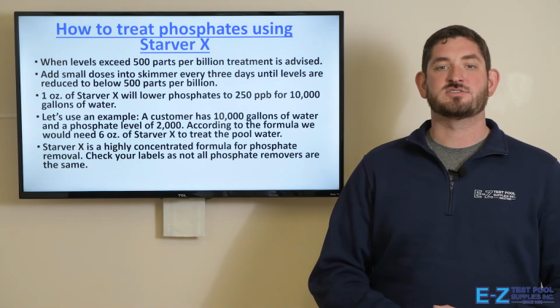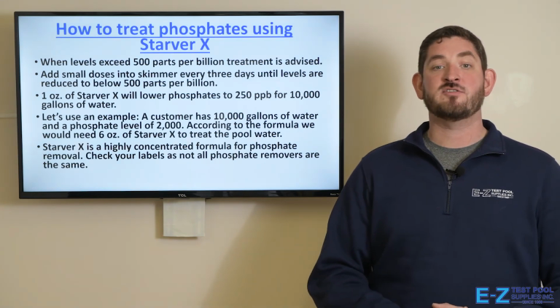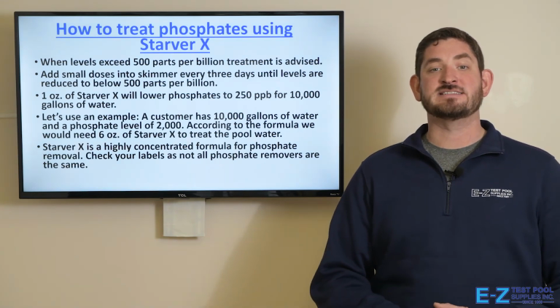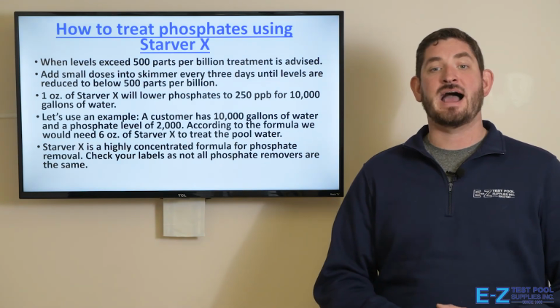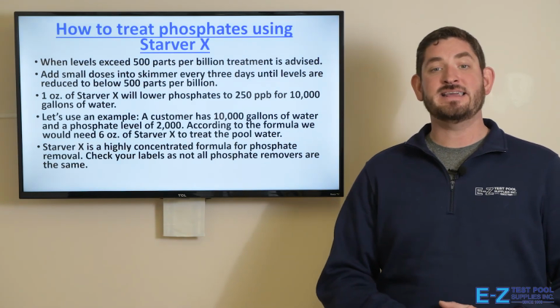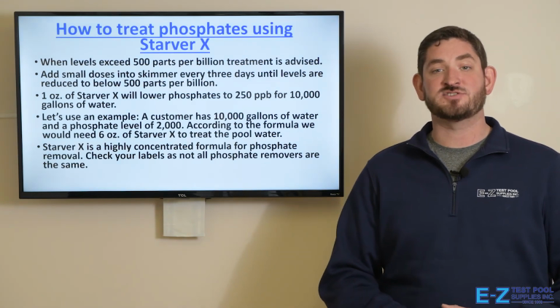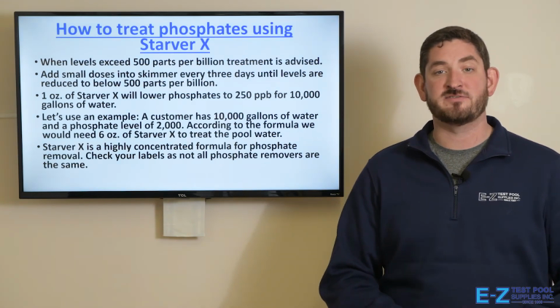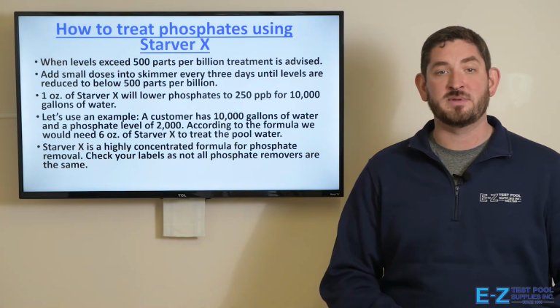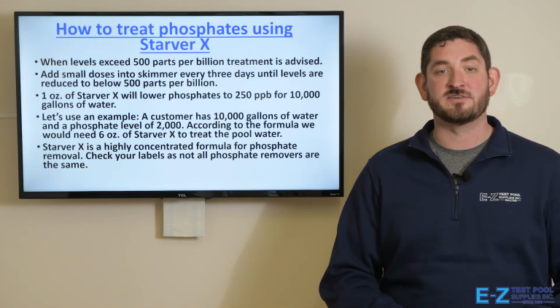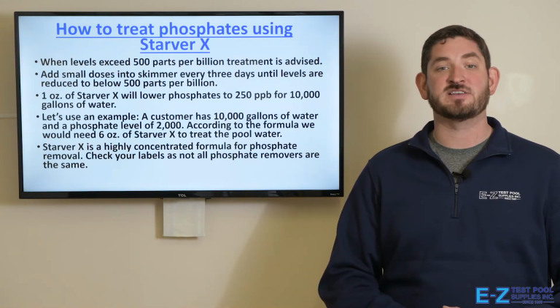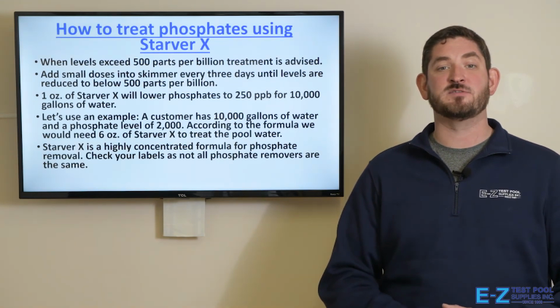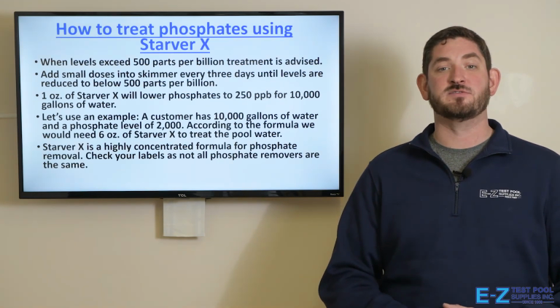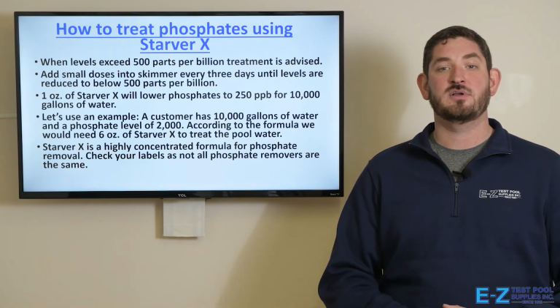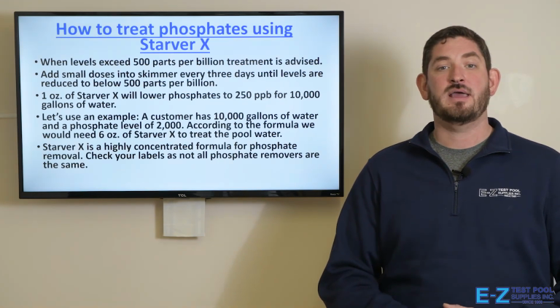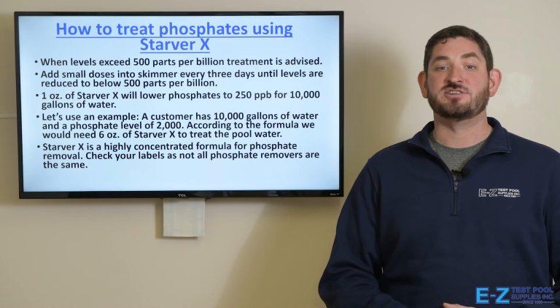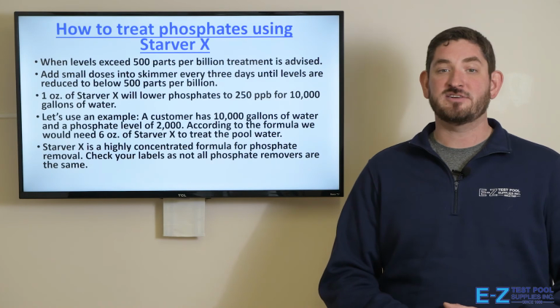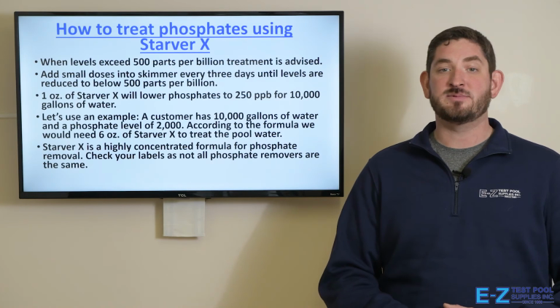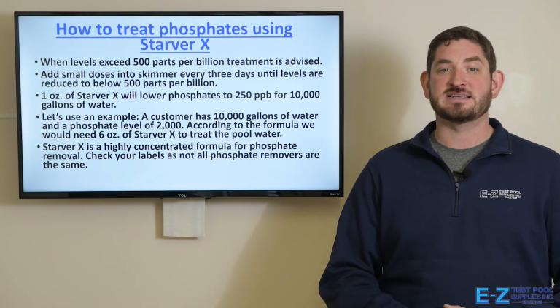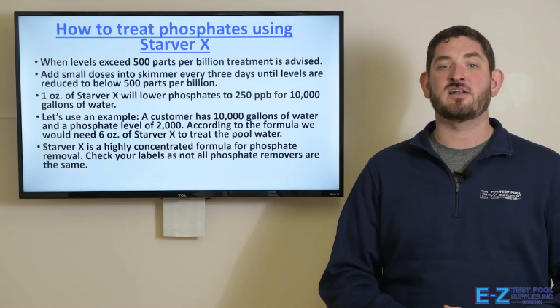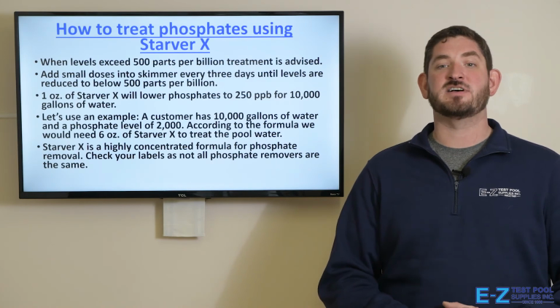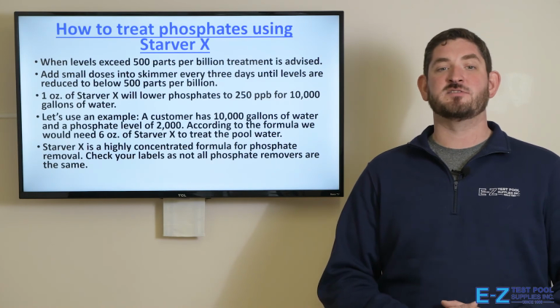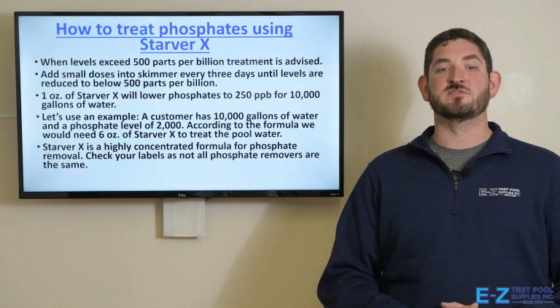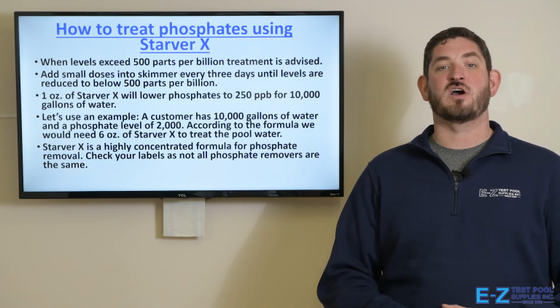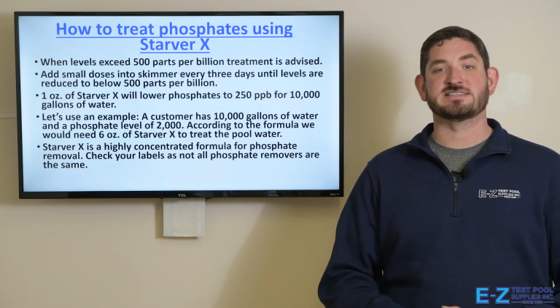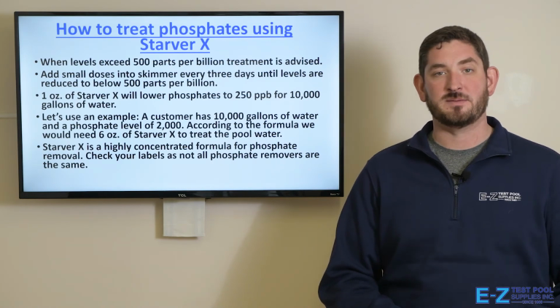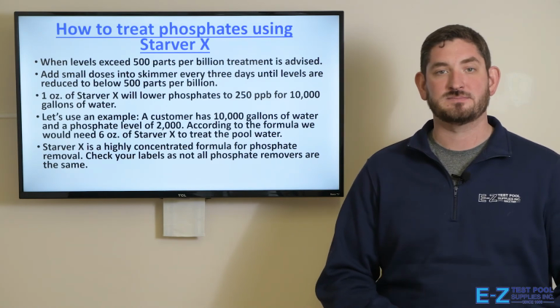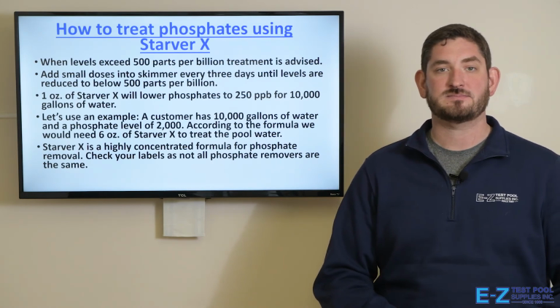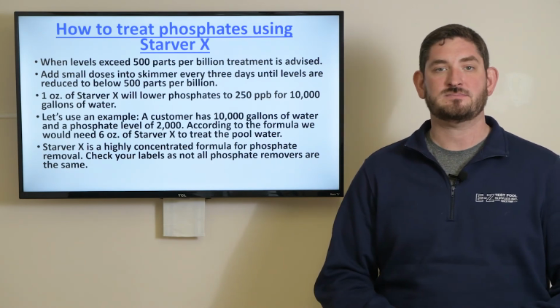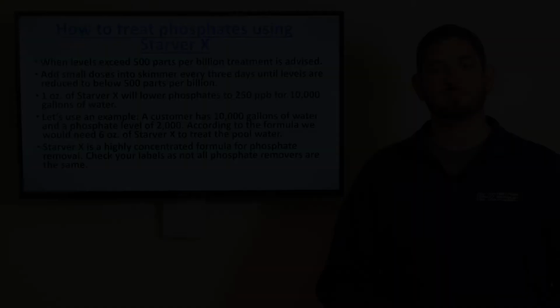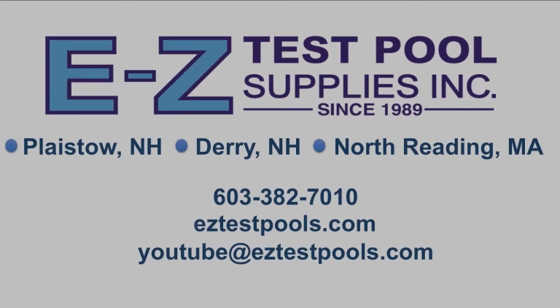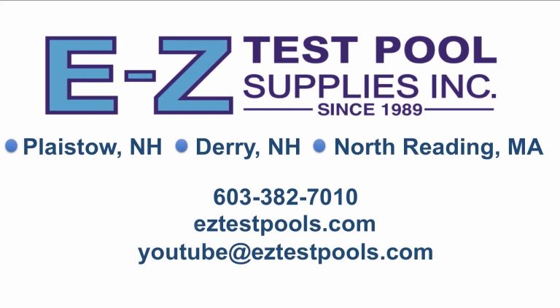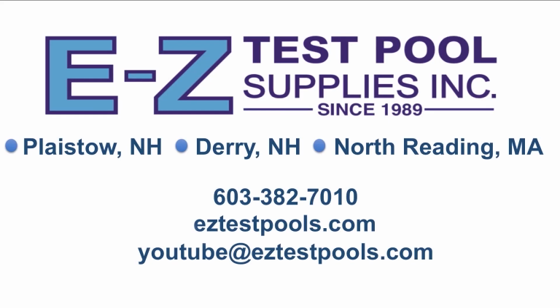Starver X is a highly concentrated formula for phosphate removal. Check your labels, as not all phosphate removers are the same. Thank you for watching.